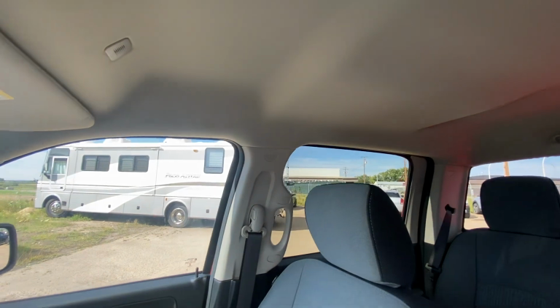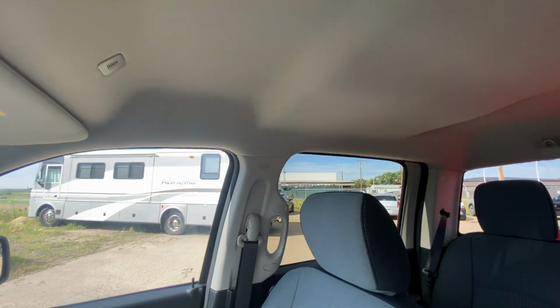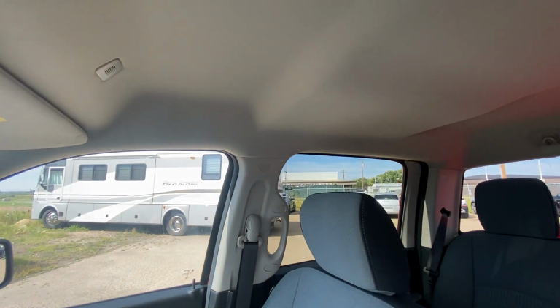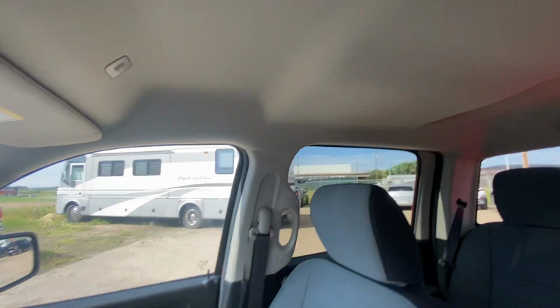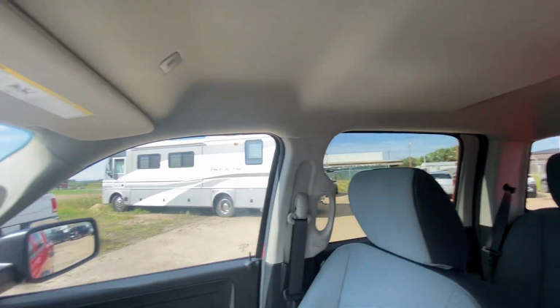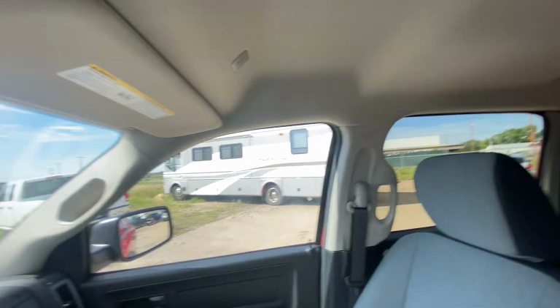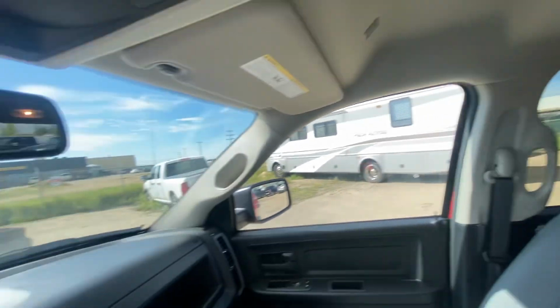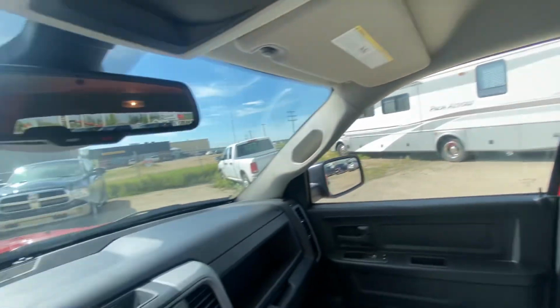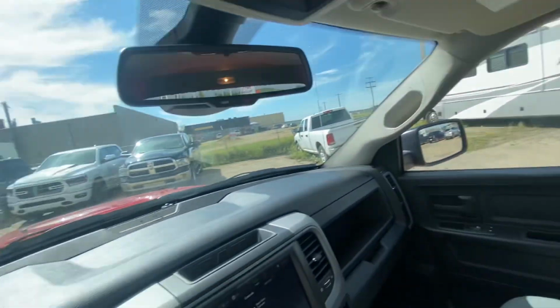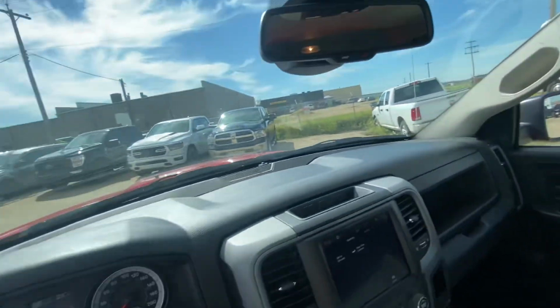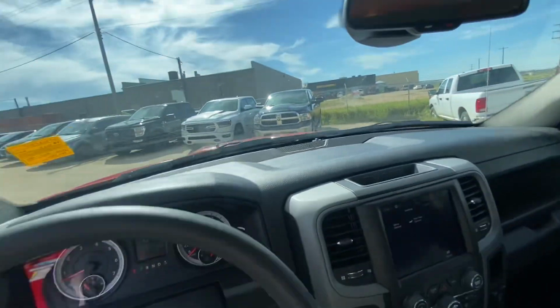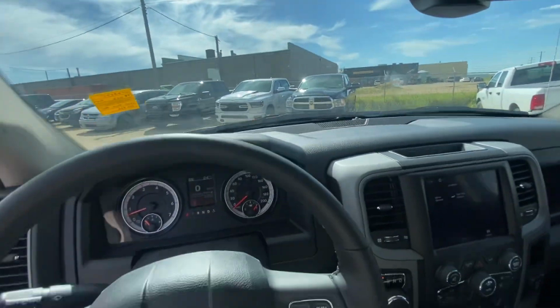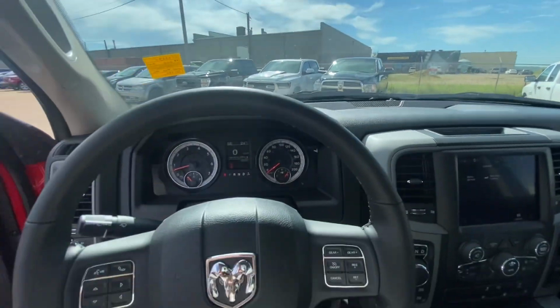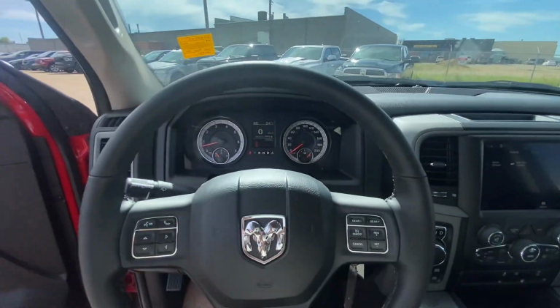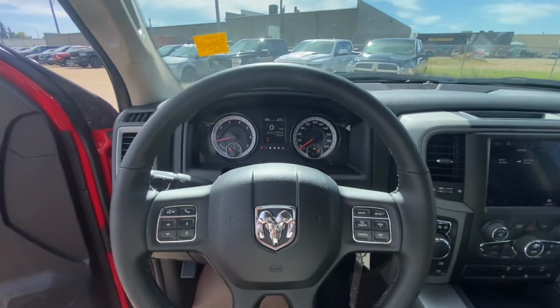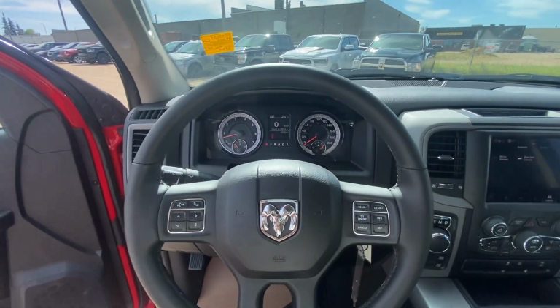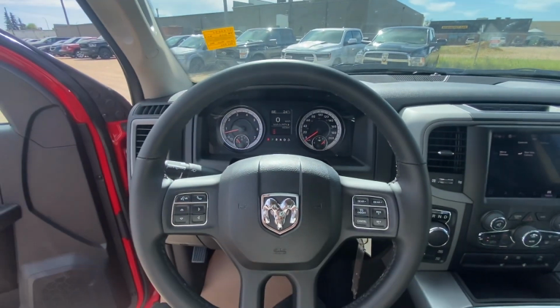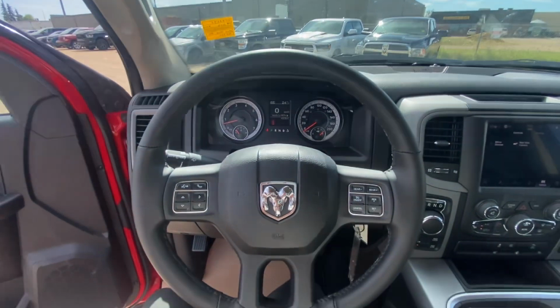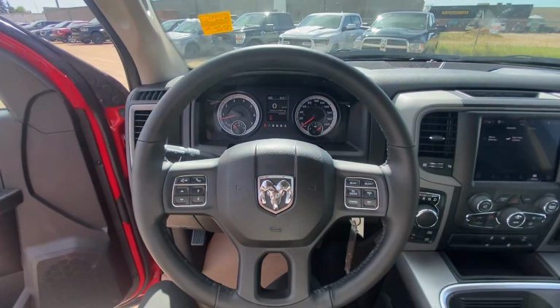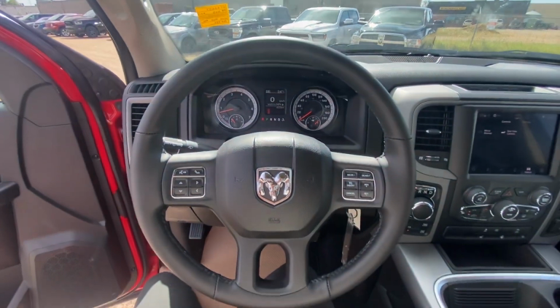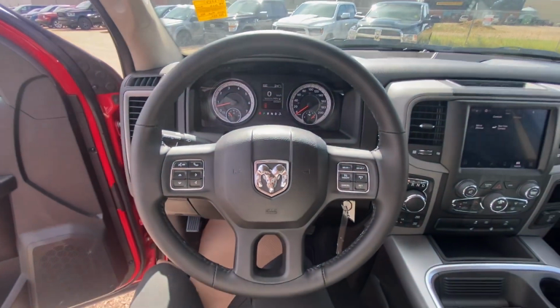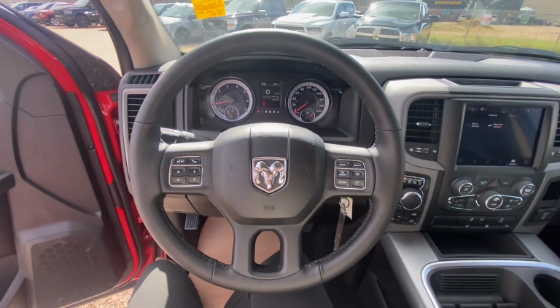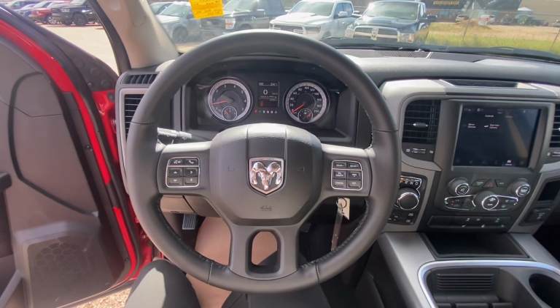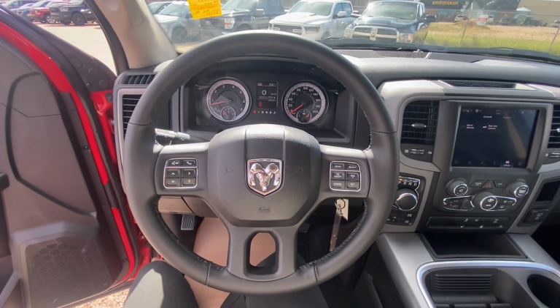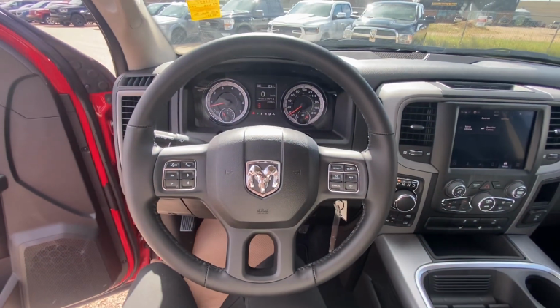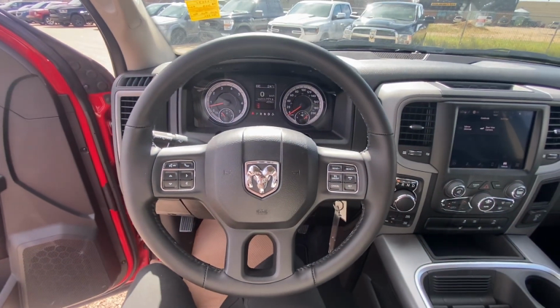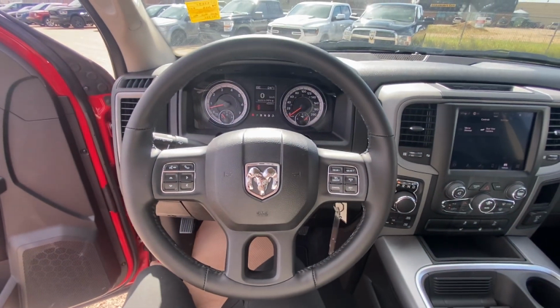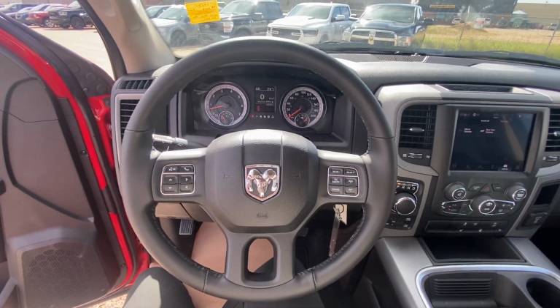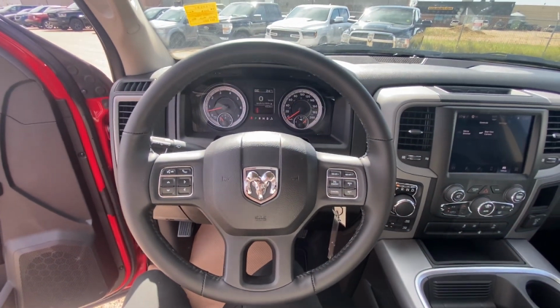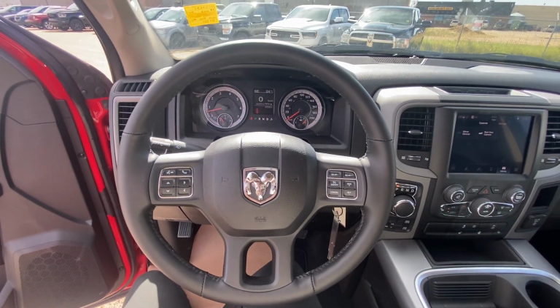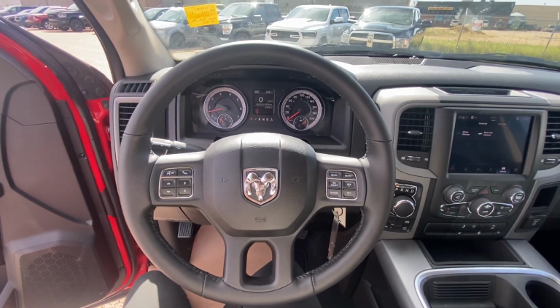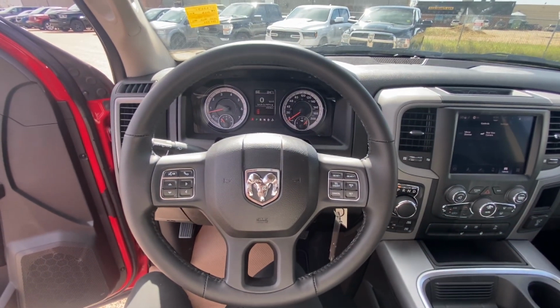And it's just in fabulous shape. Super cool color. It is a 2023 Ram 1500.